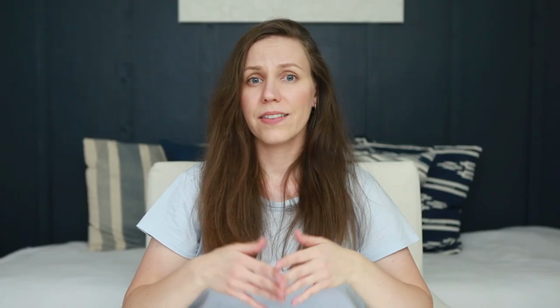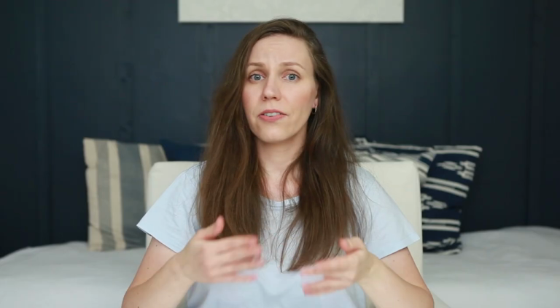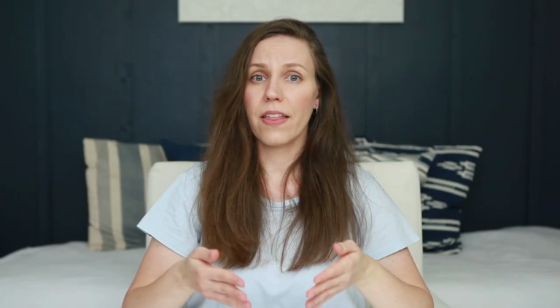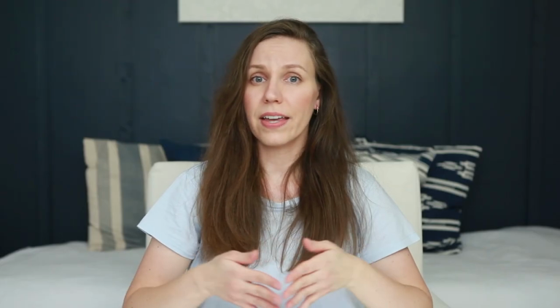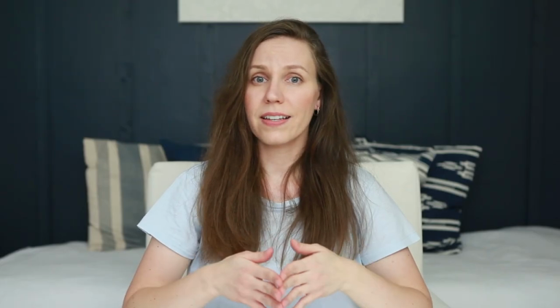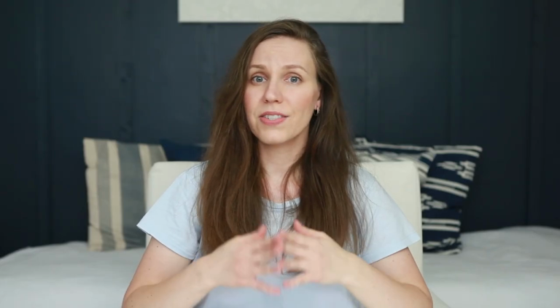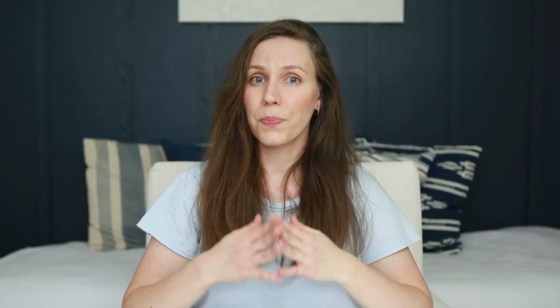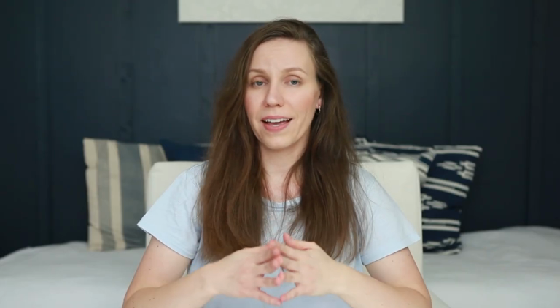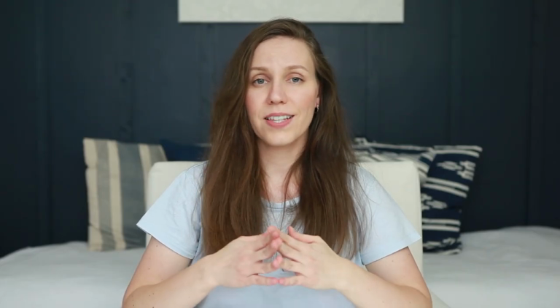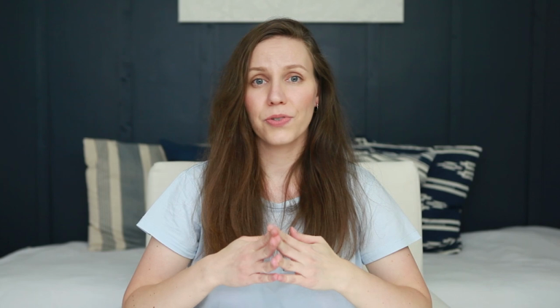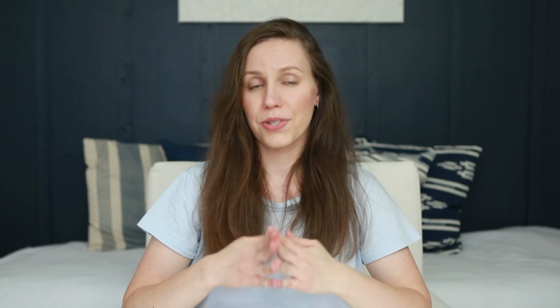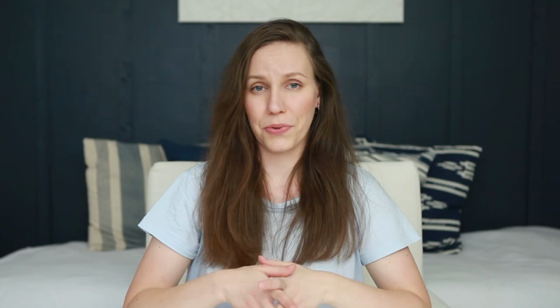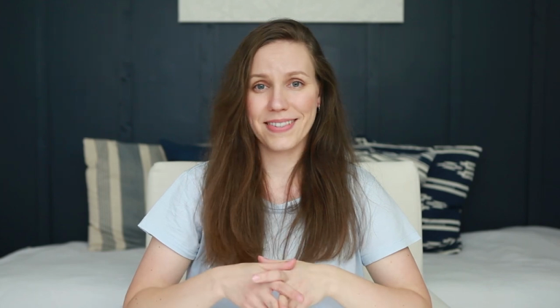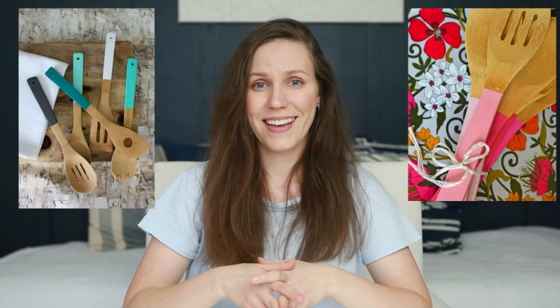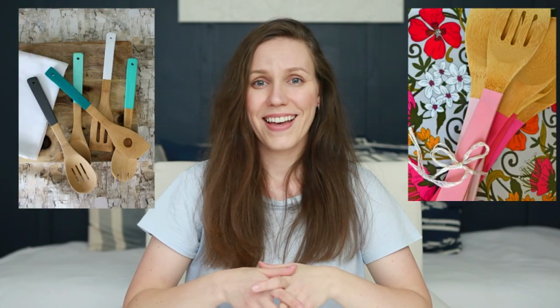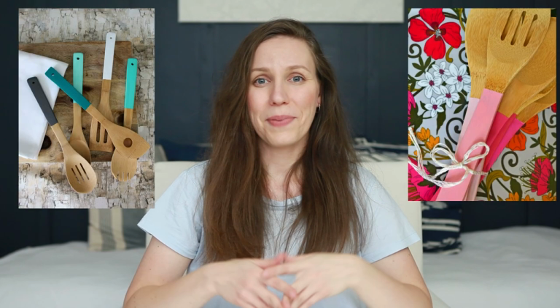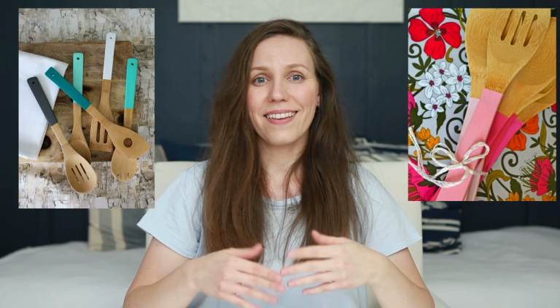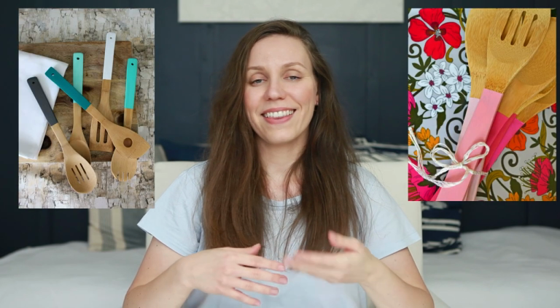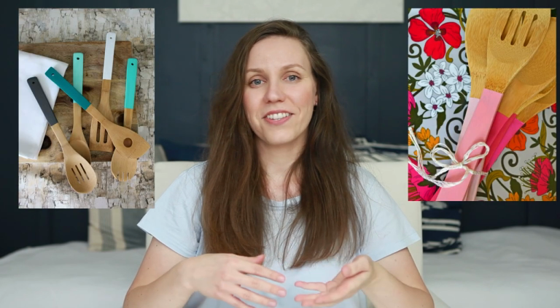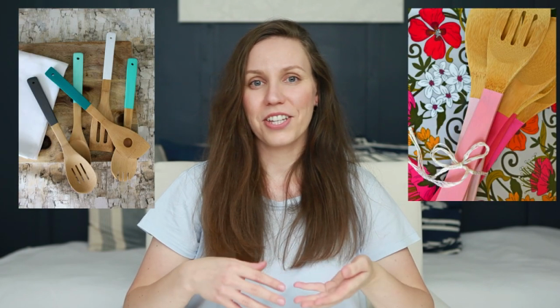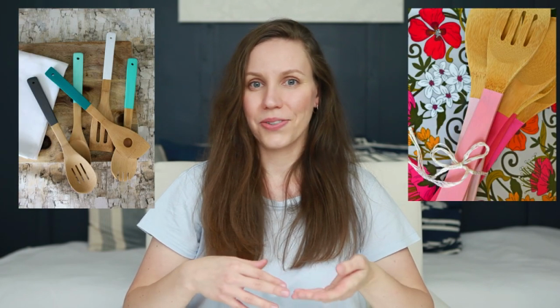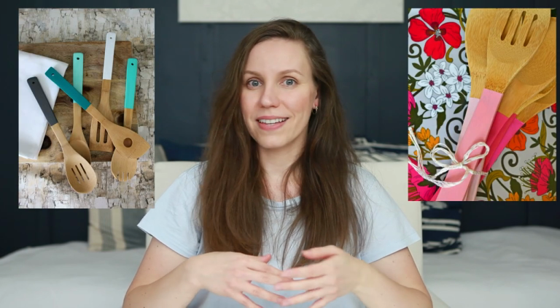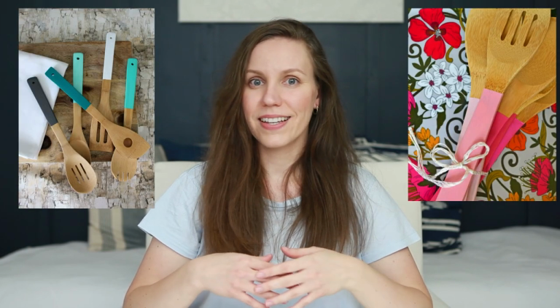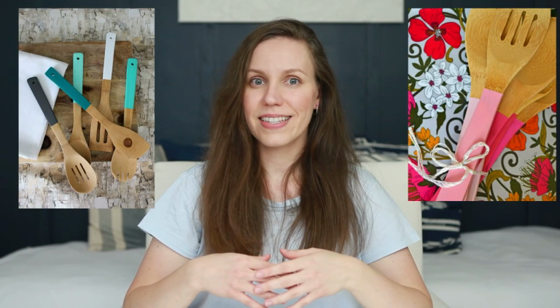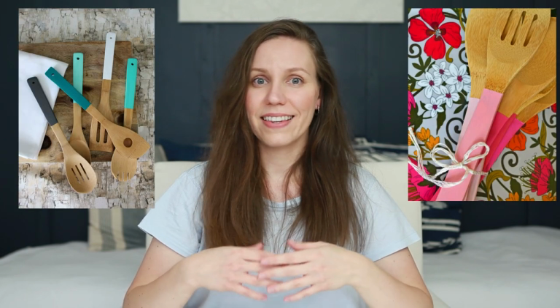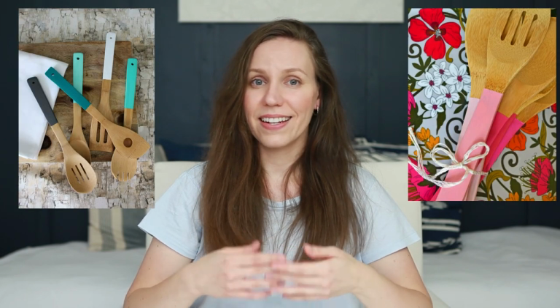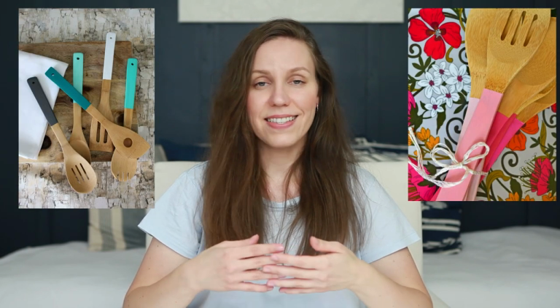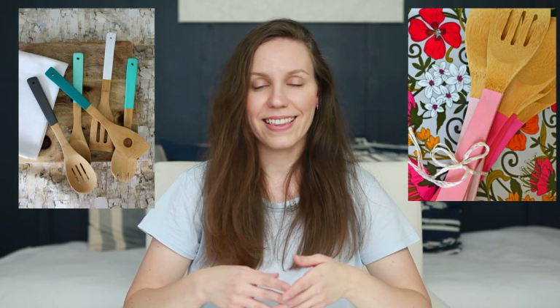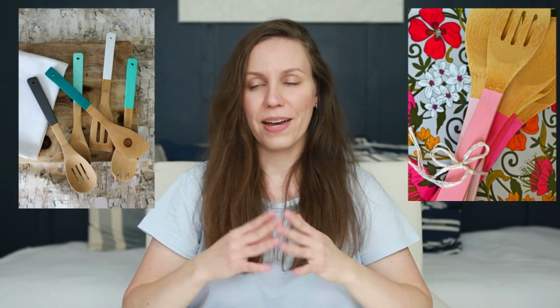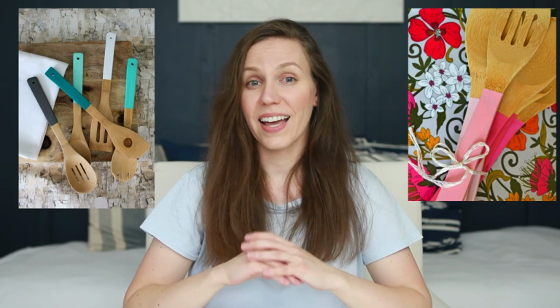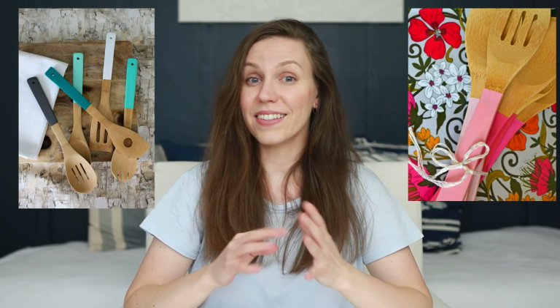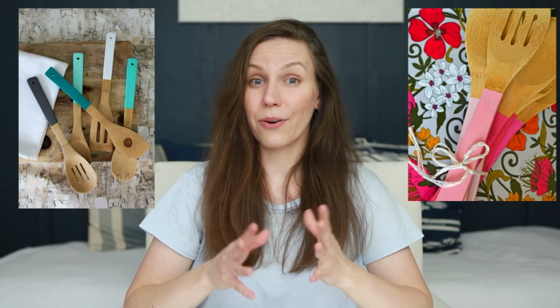Another fun thing to paint is wooden spoons. Paint the handles of kitchen utensils and they can instantly match any decor.